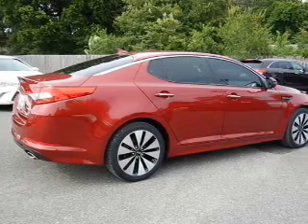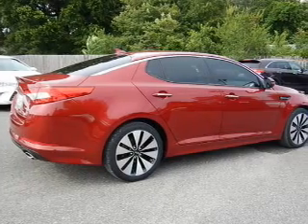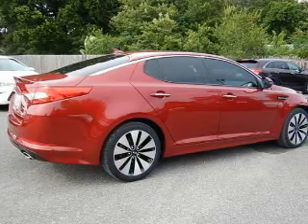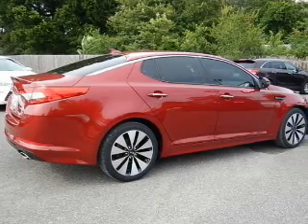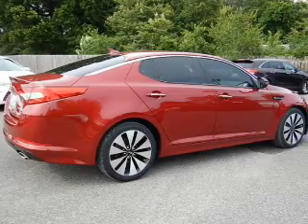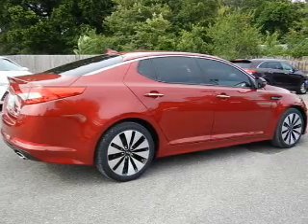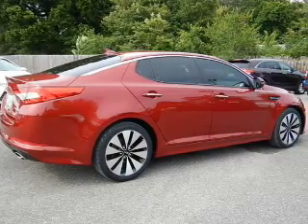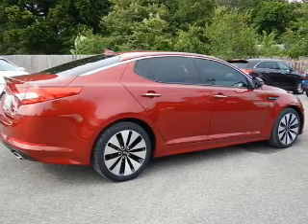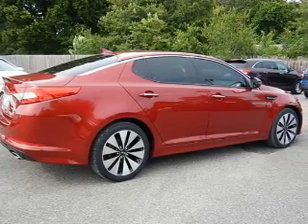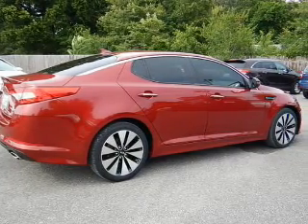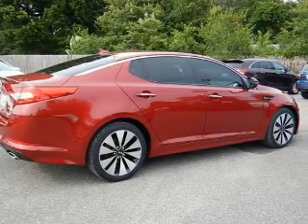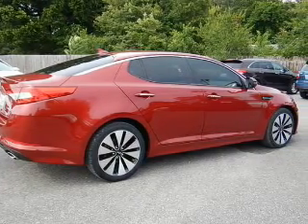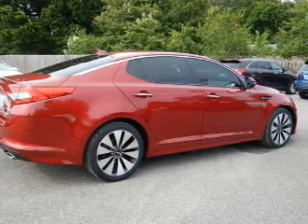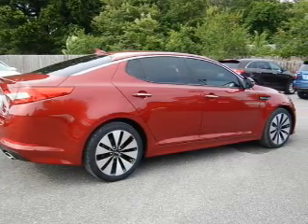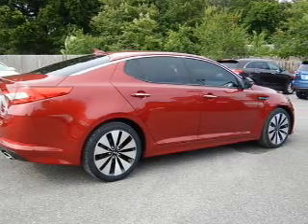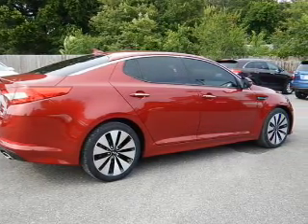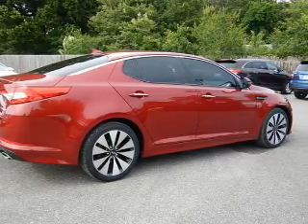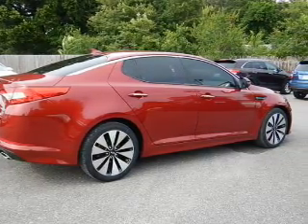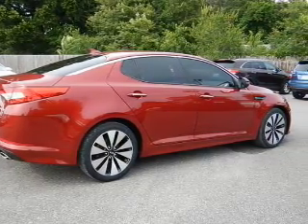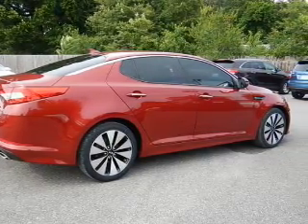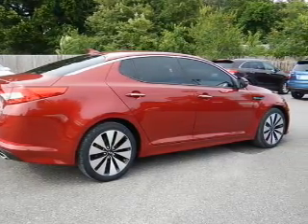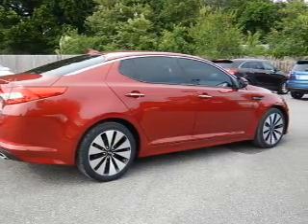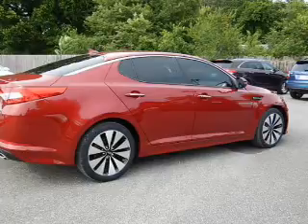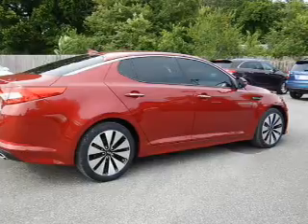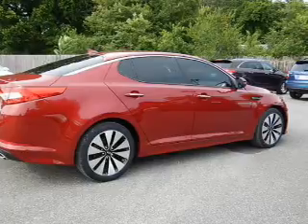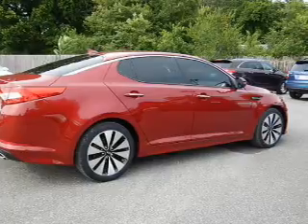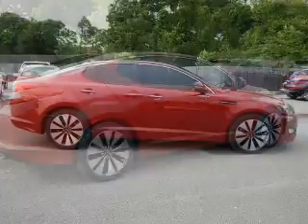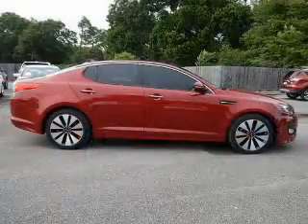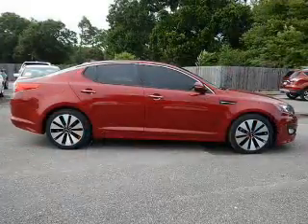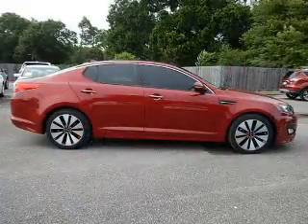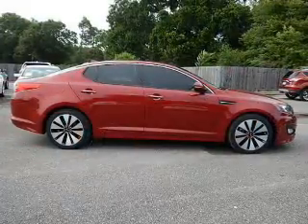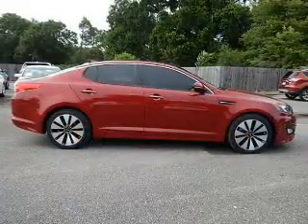Additional features include aluminum rims, dual temperature controls, automatic climate control, and a tilt and telescopic steering wheel.